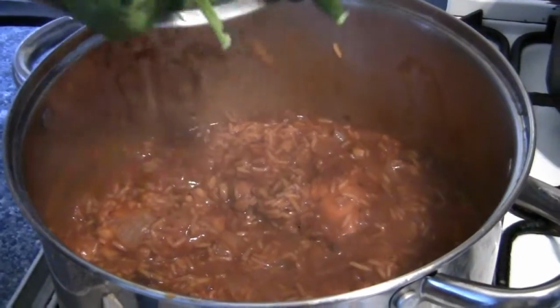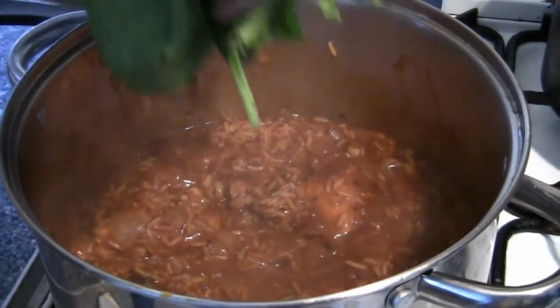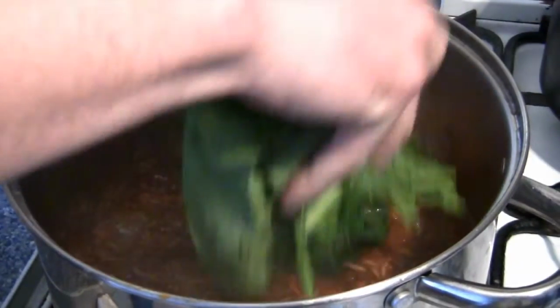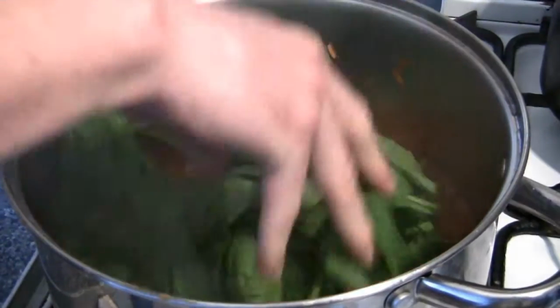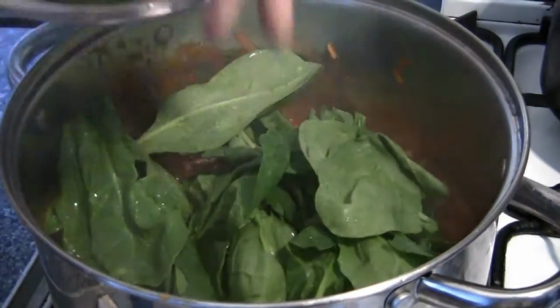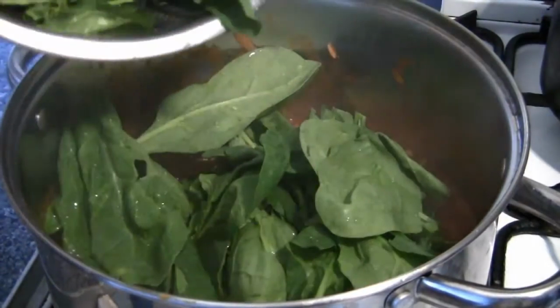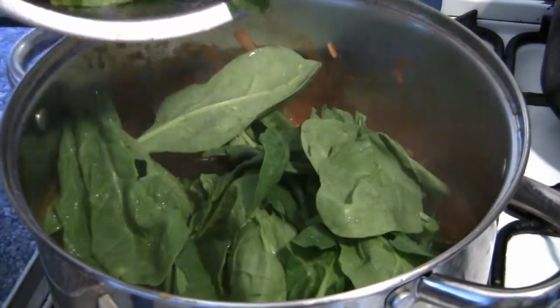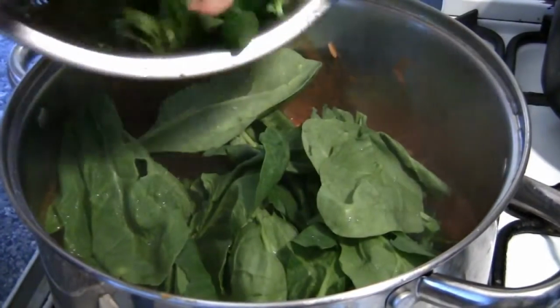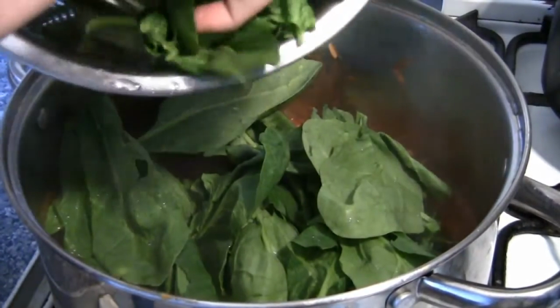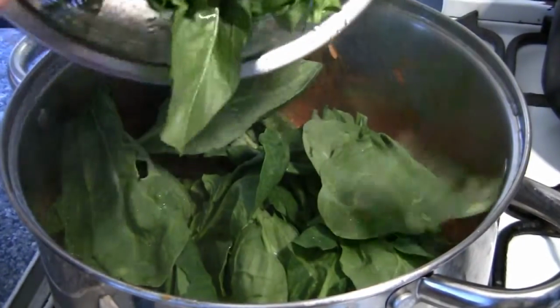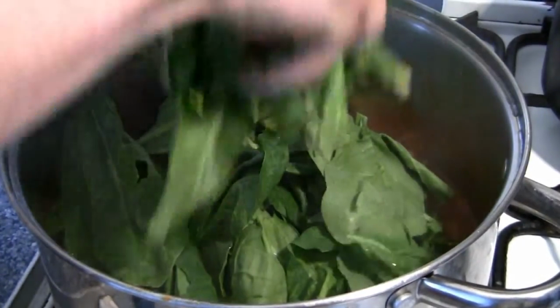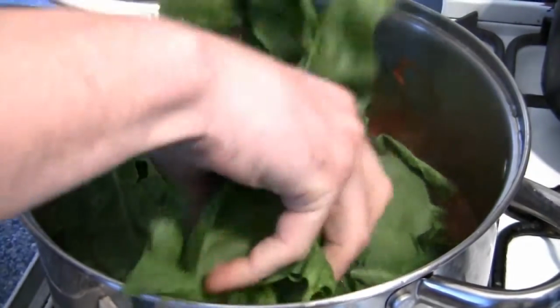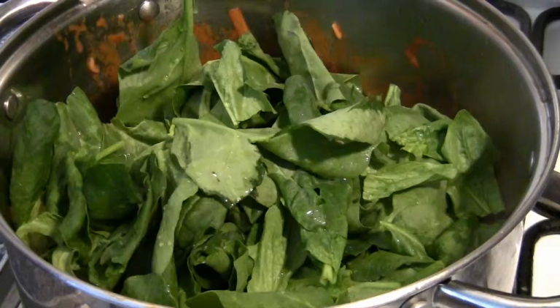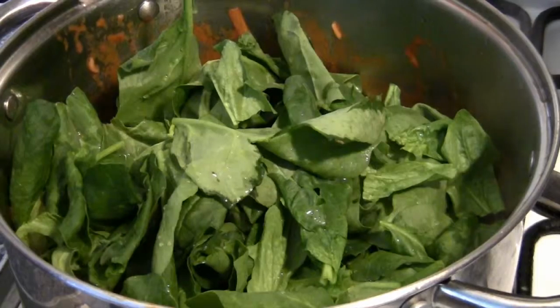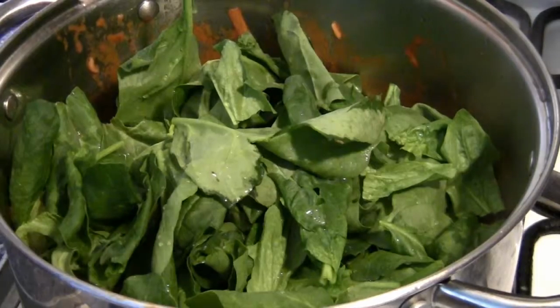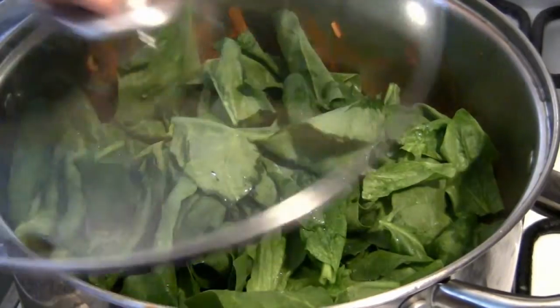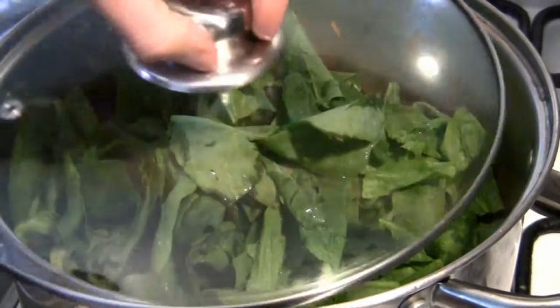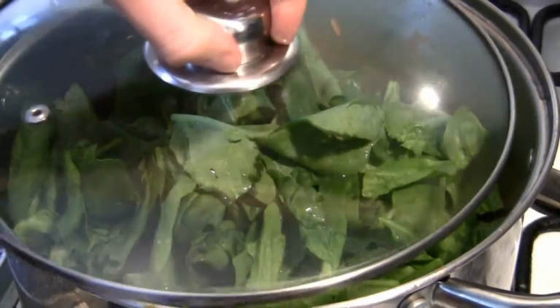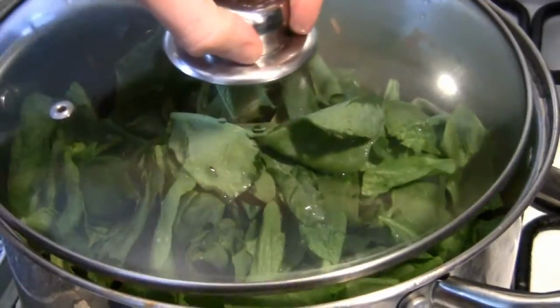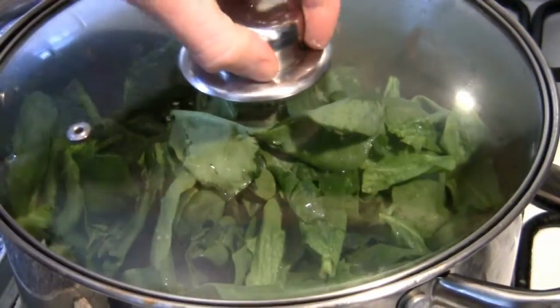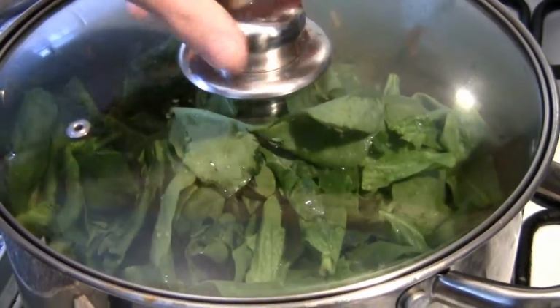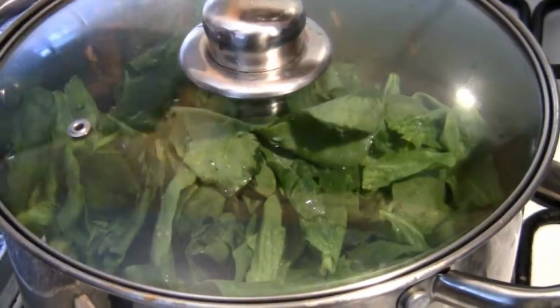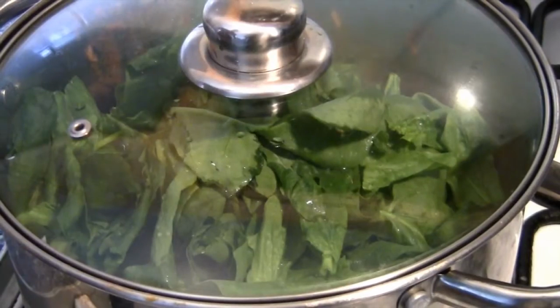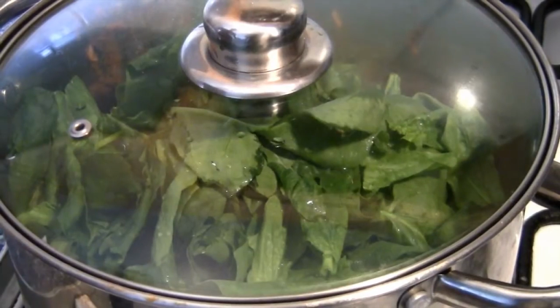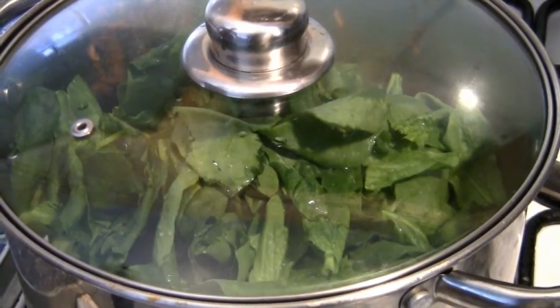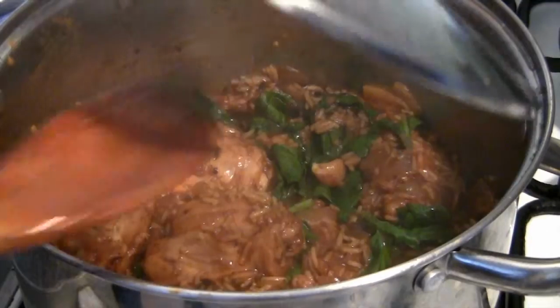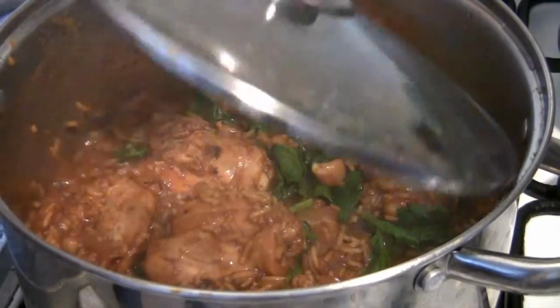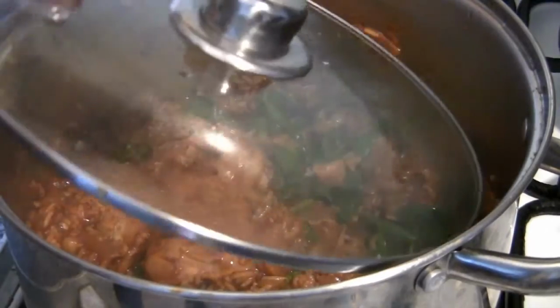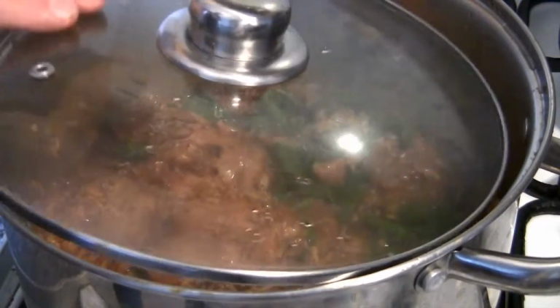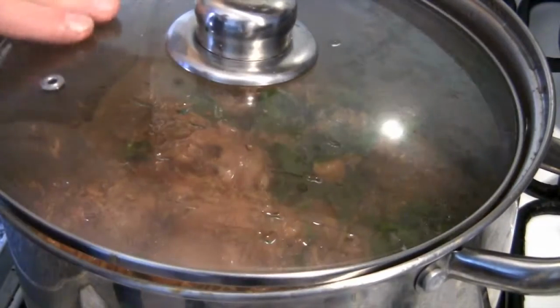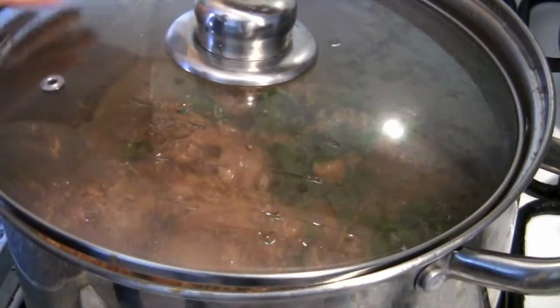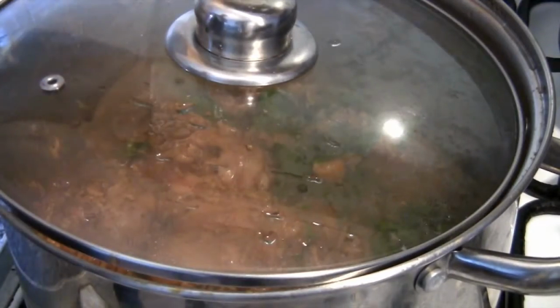Once this is done it should have reduced somewhat, and you can remove any dried limes and add in your spinach.